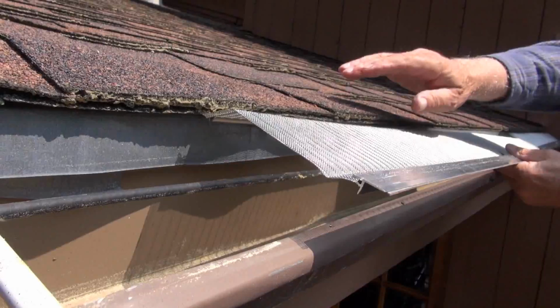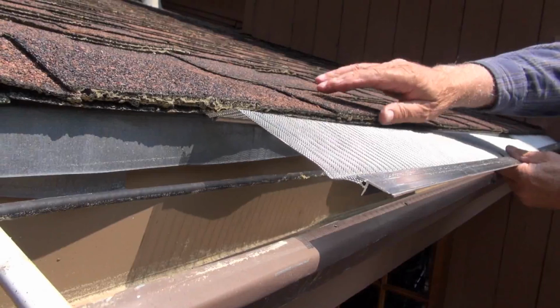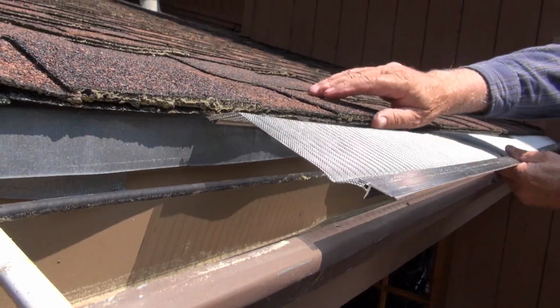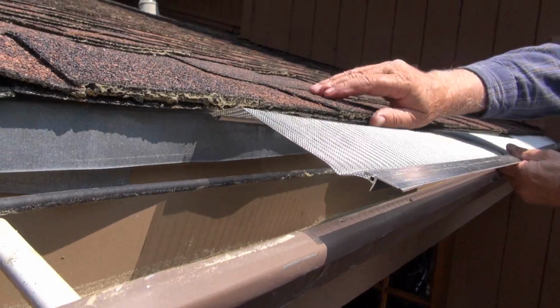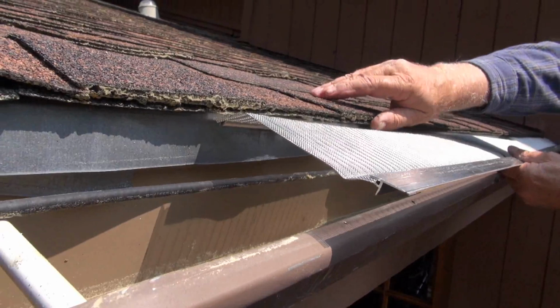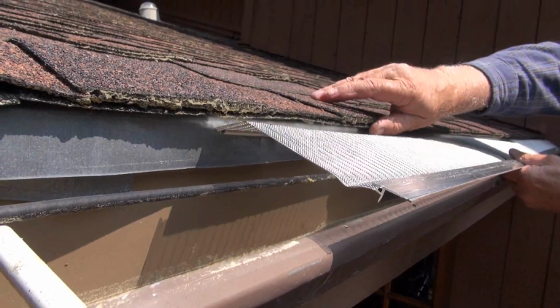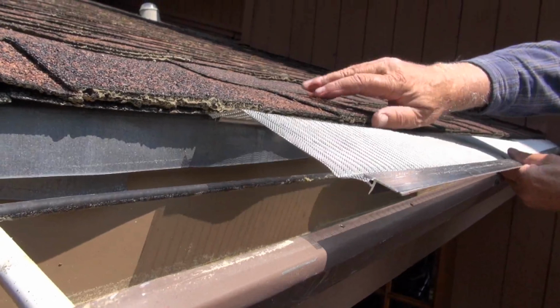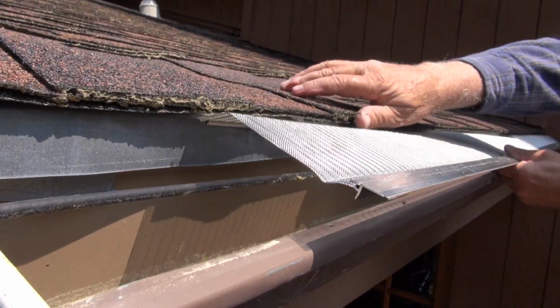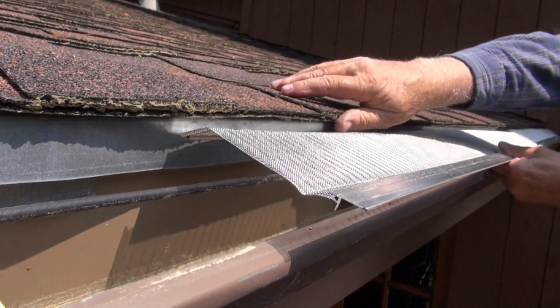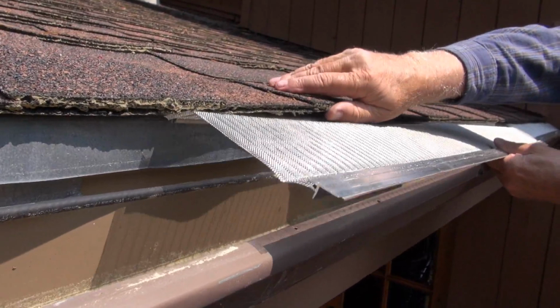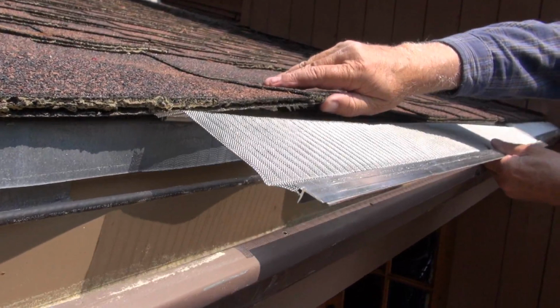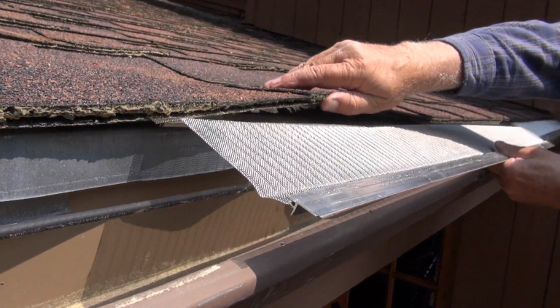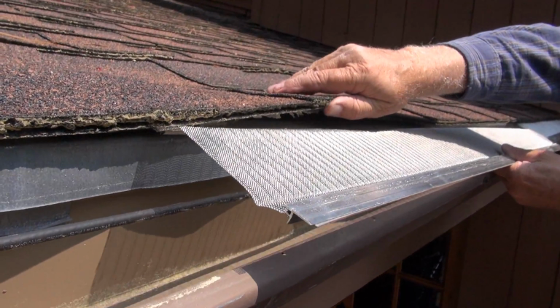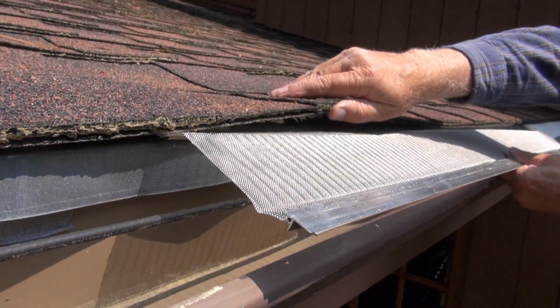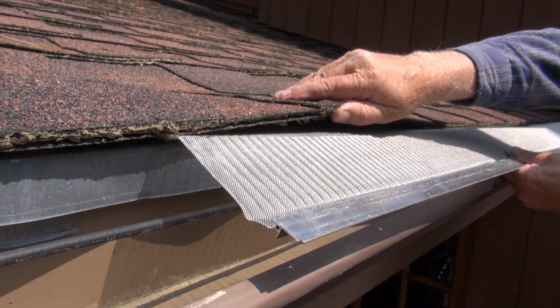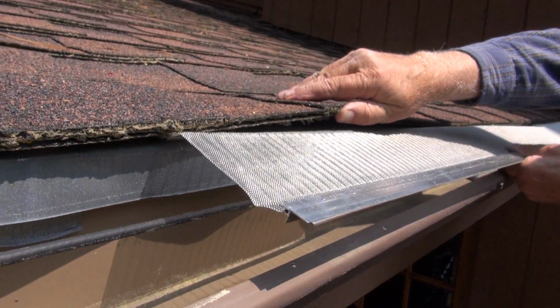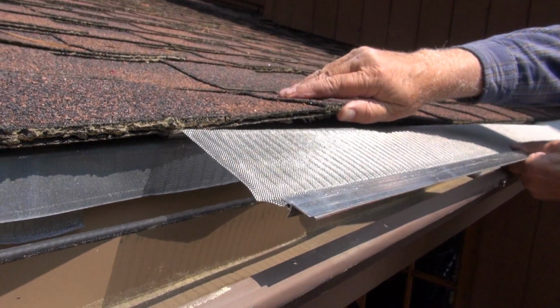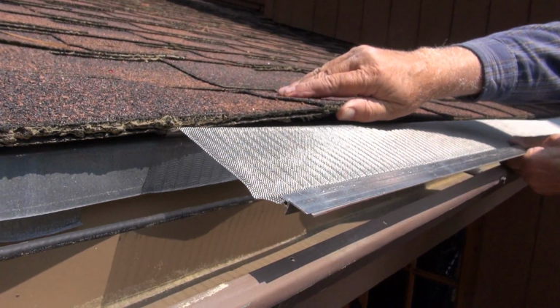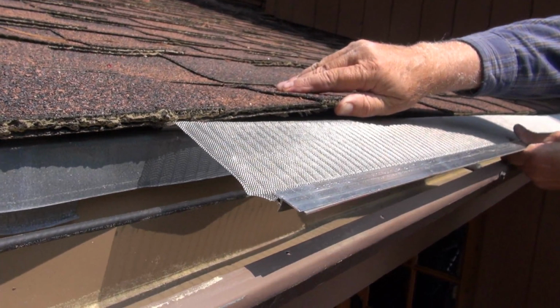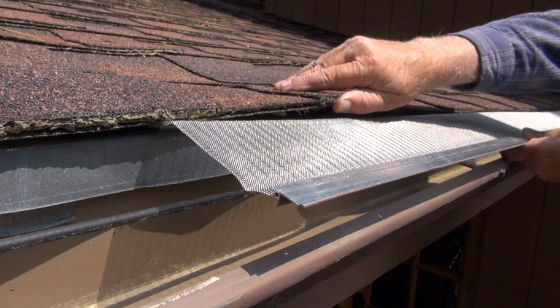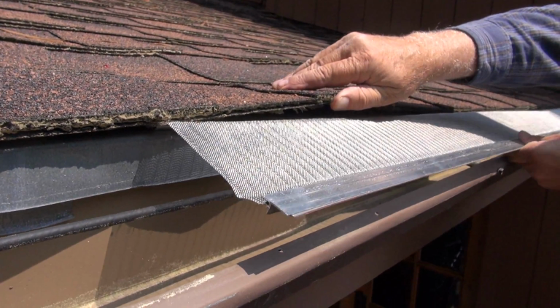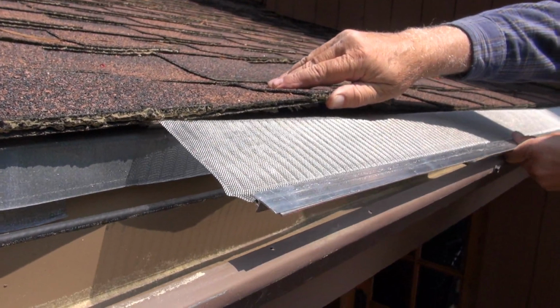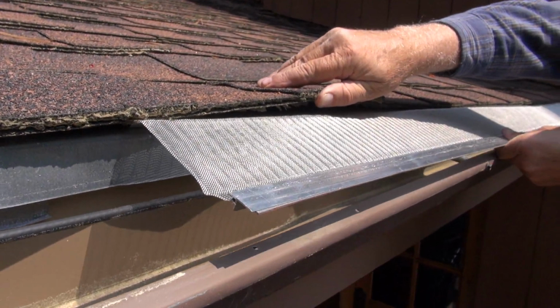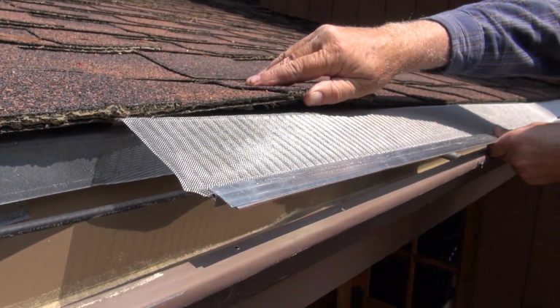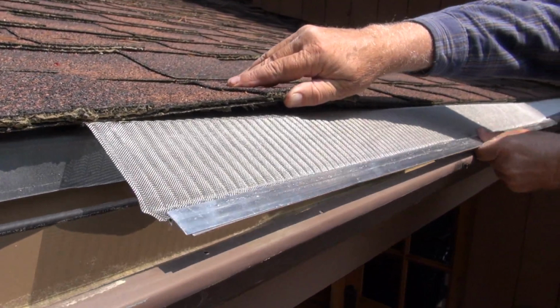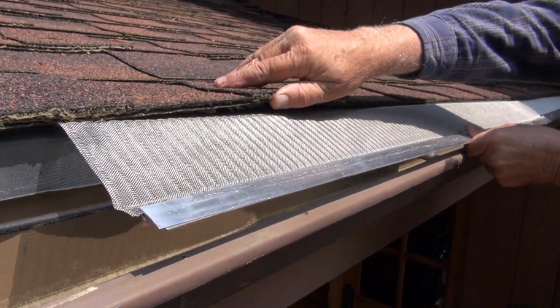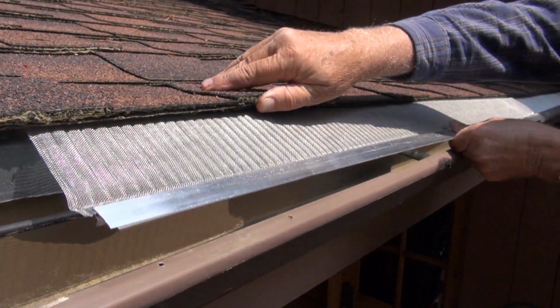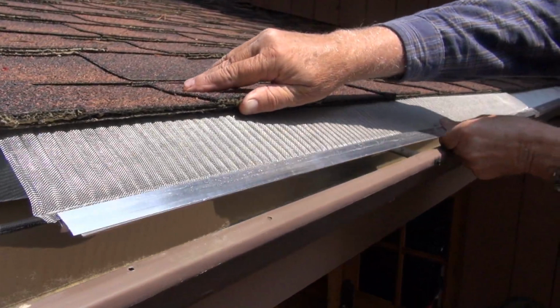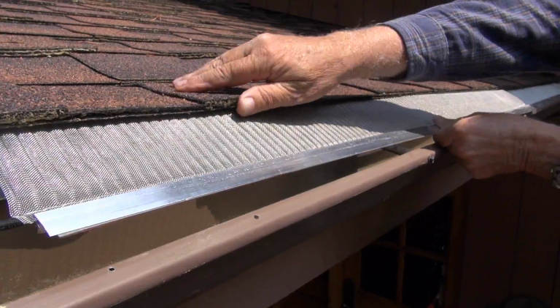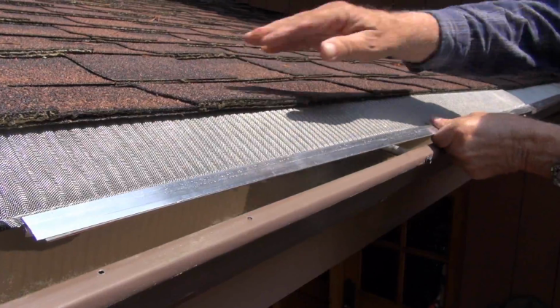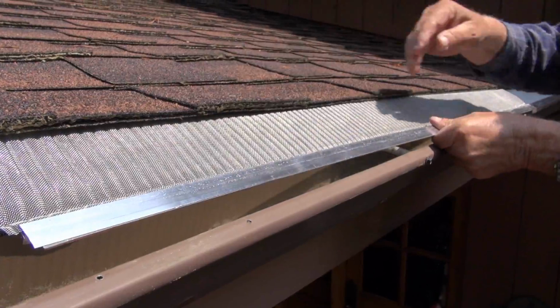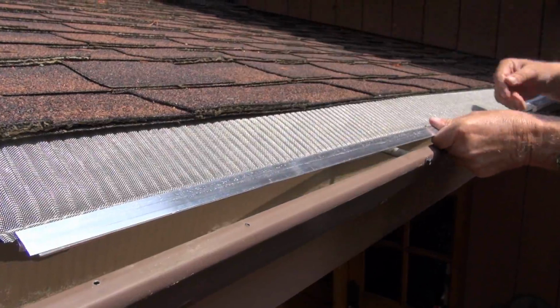Then just slide the gutter guard under the shingles and fasten it to the front lip of the gutter.